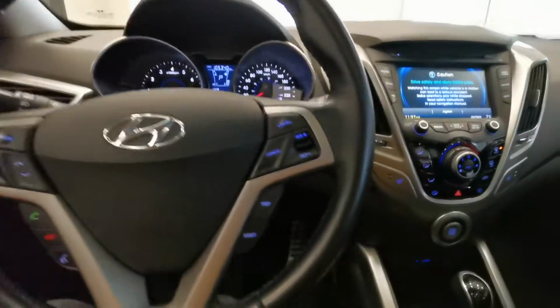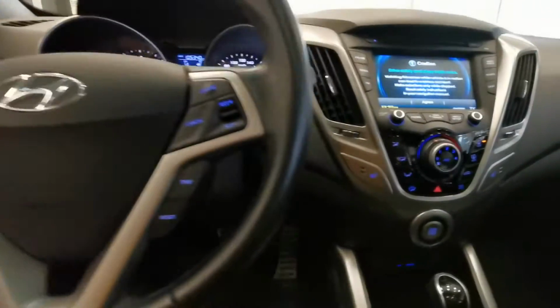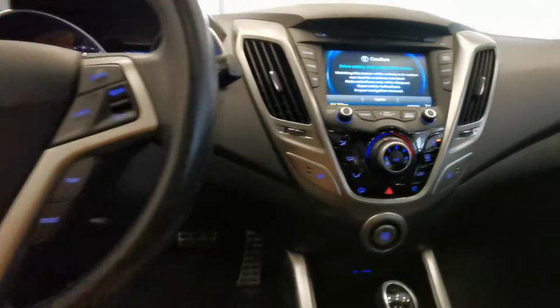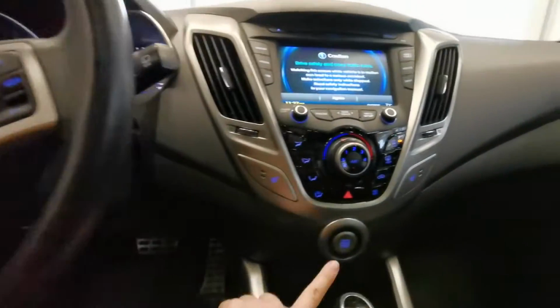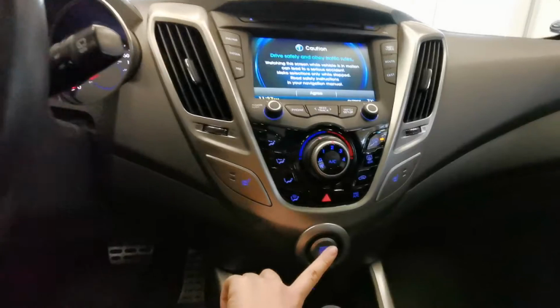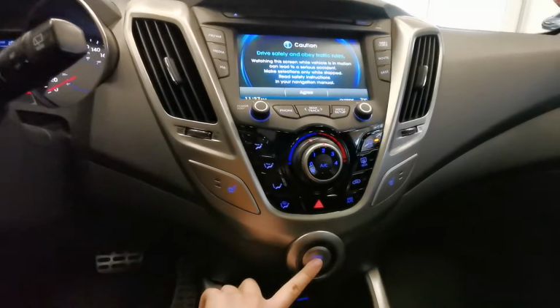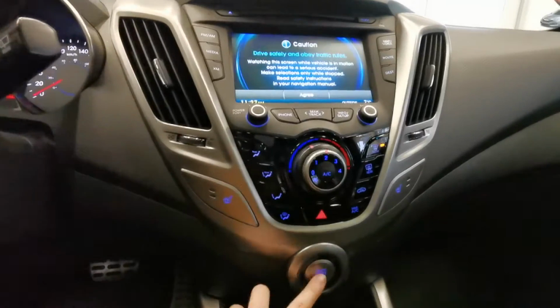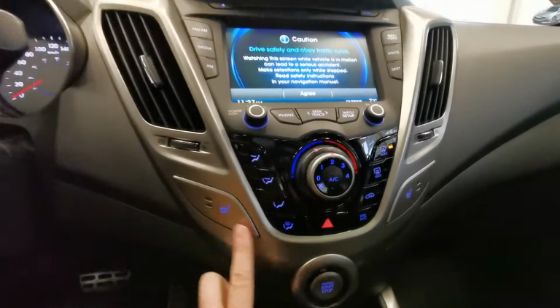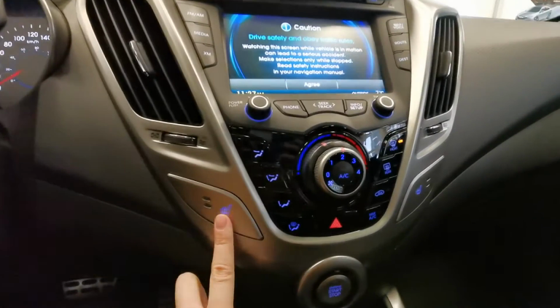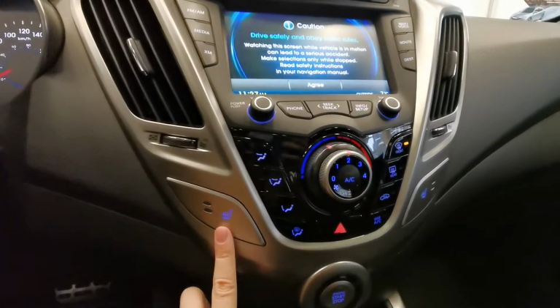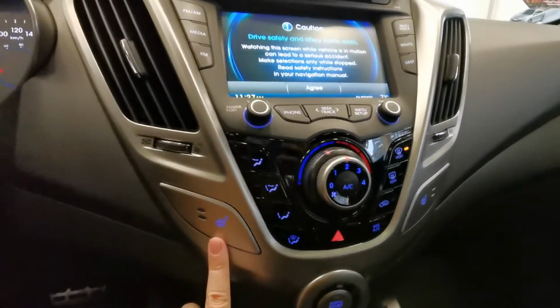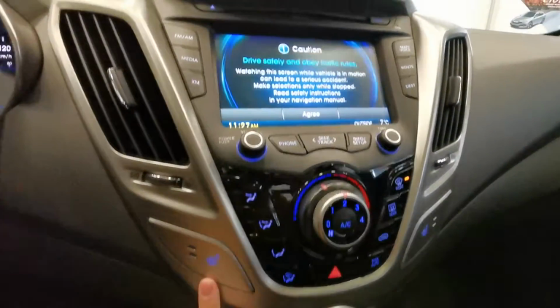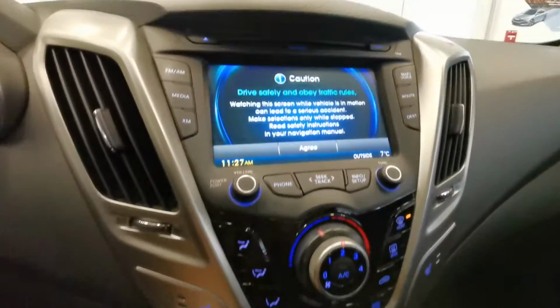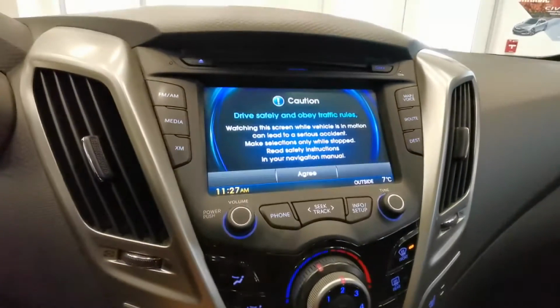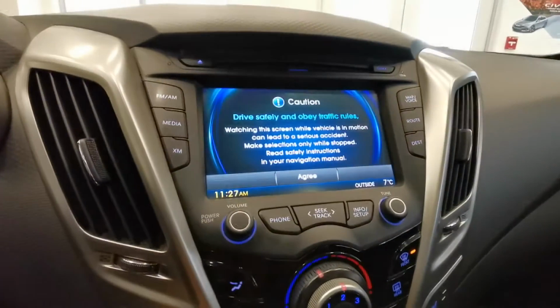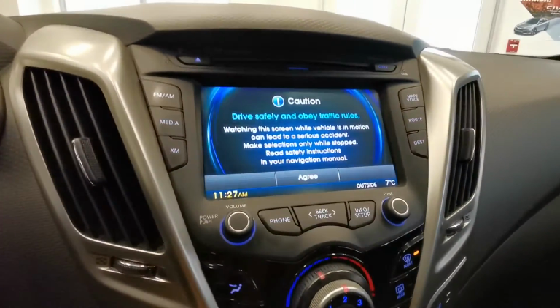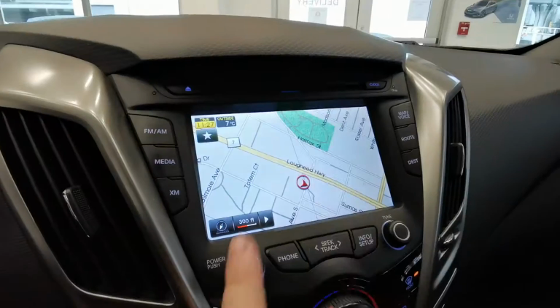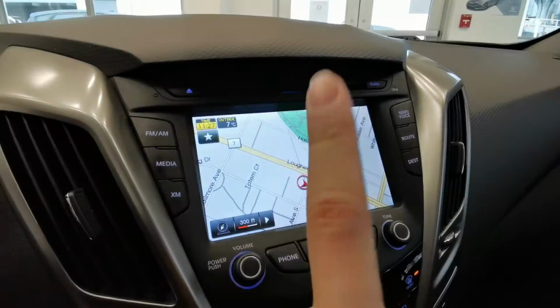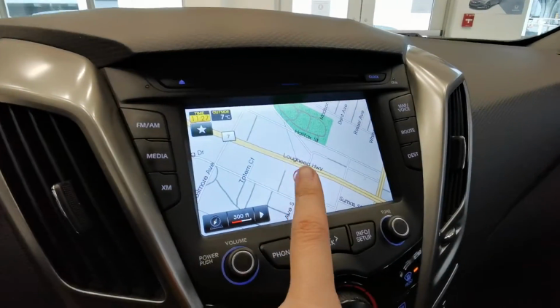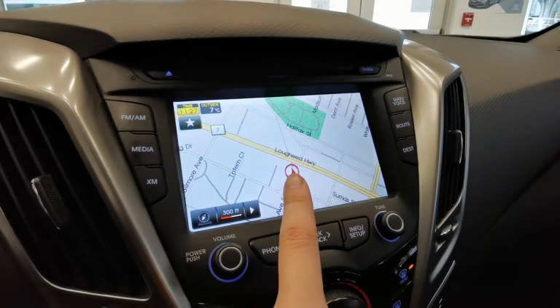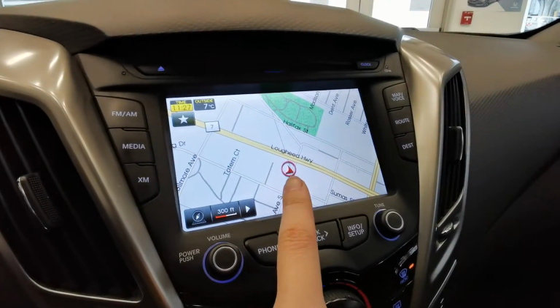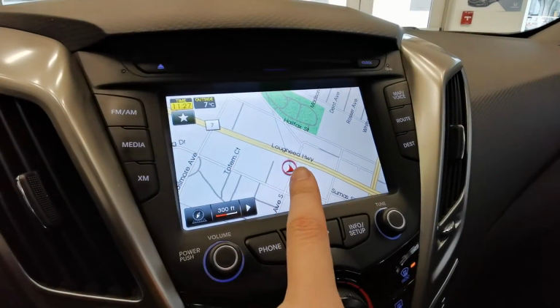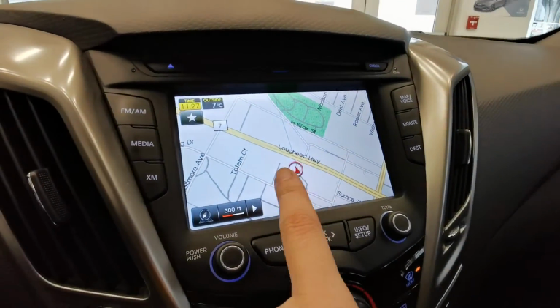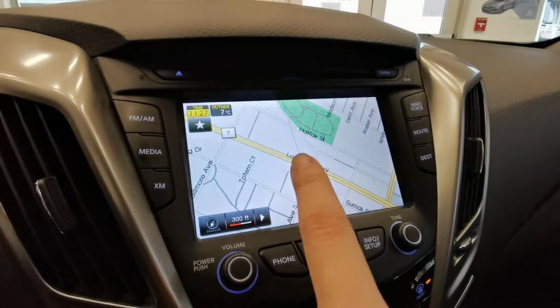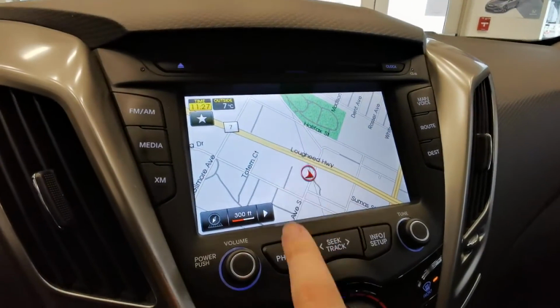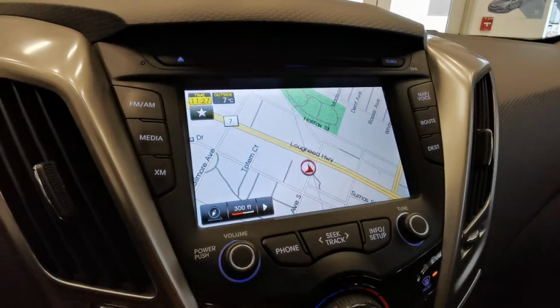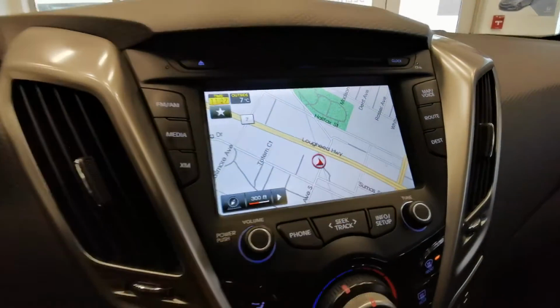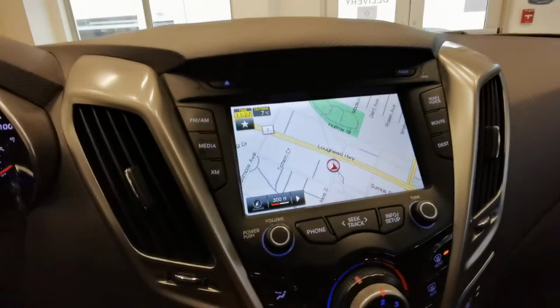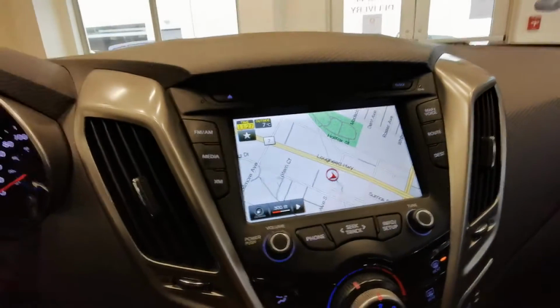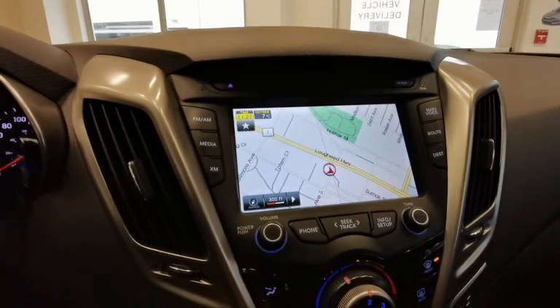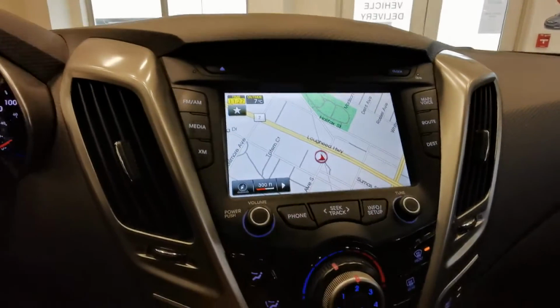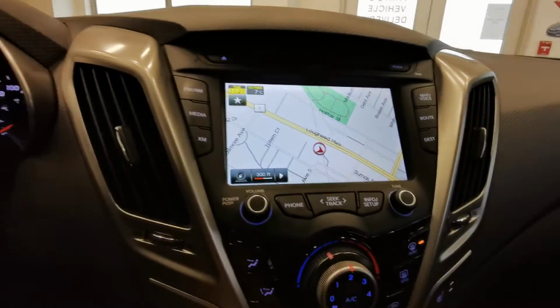You've got the push button start, heated seats. The touch screen comes with navigation and backup camera.